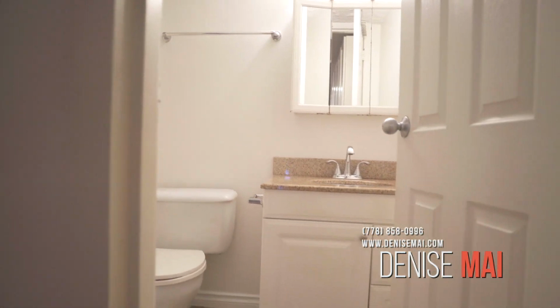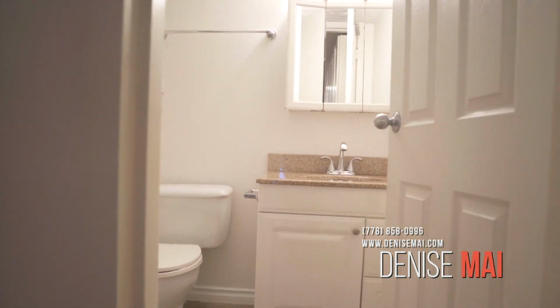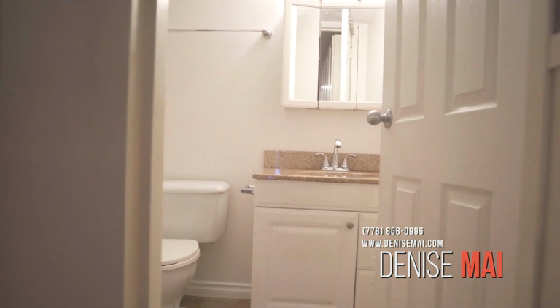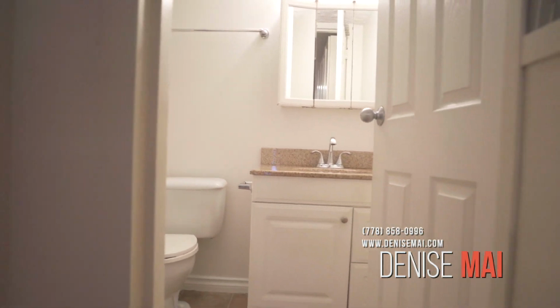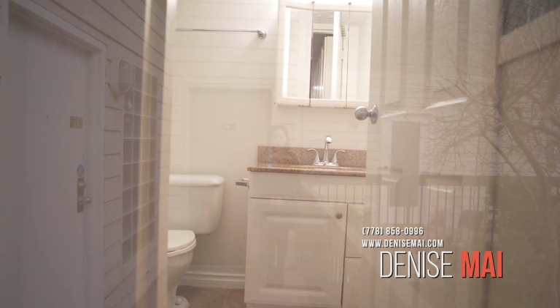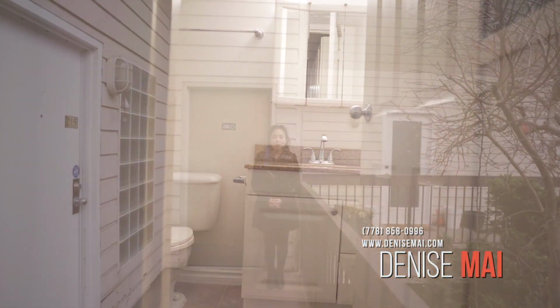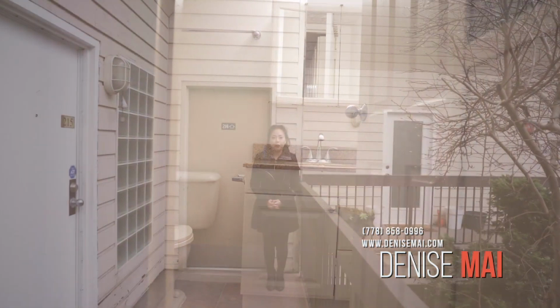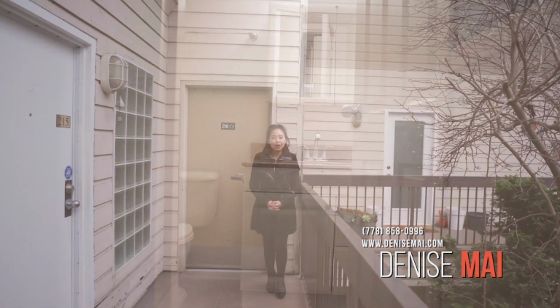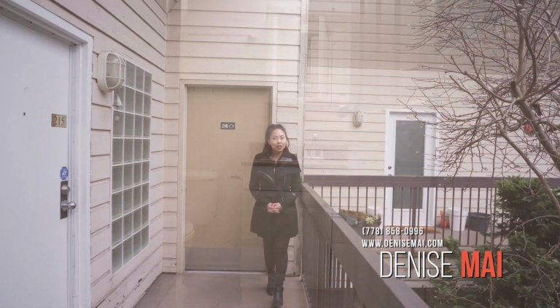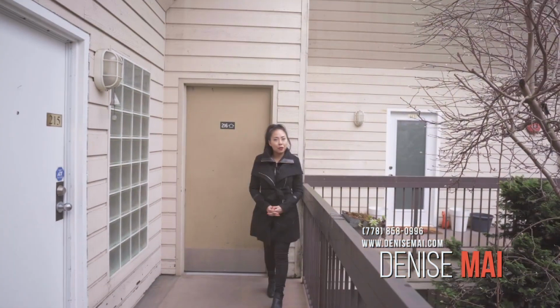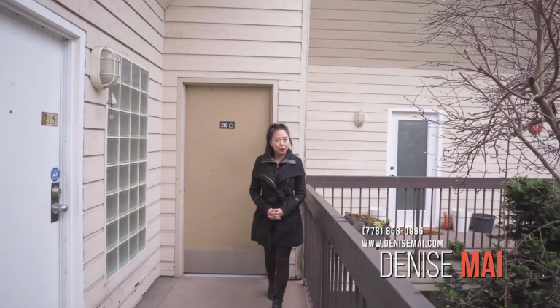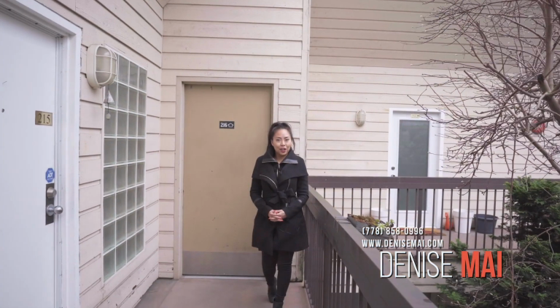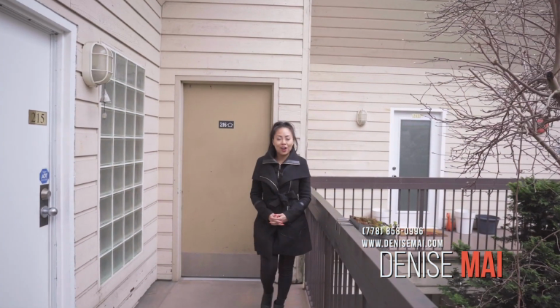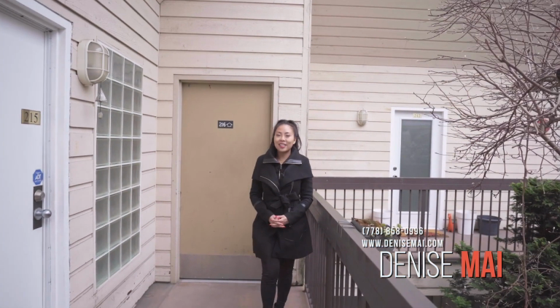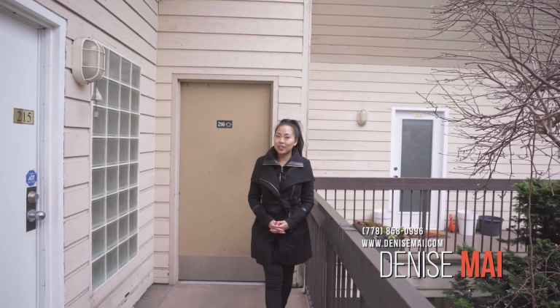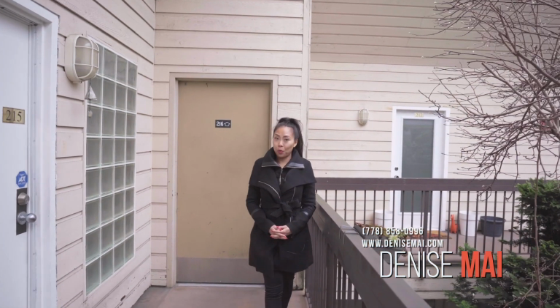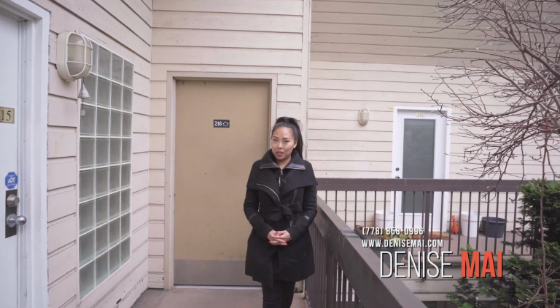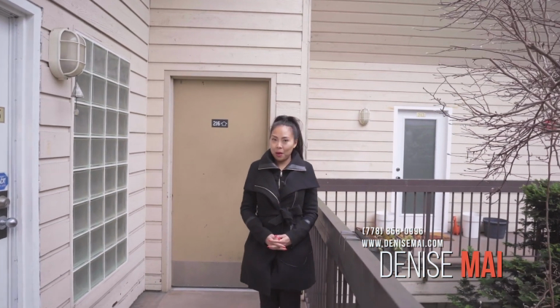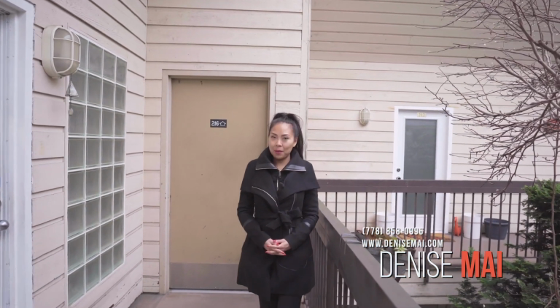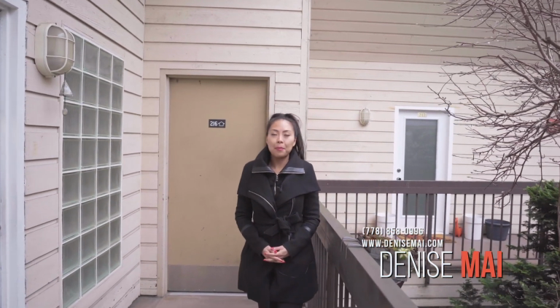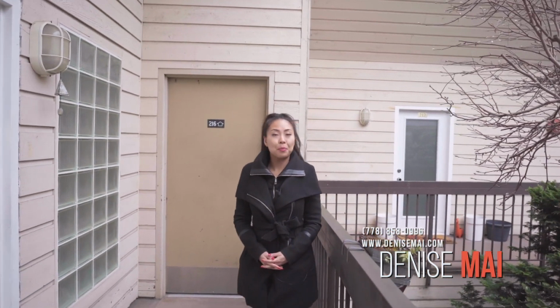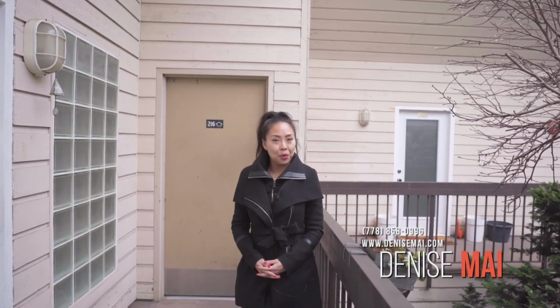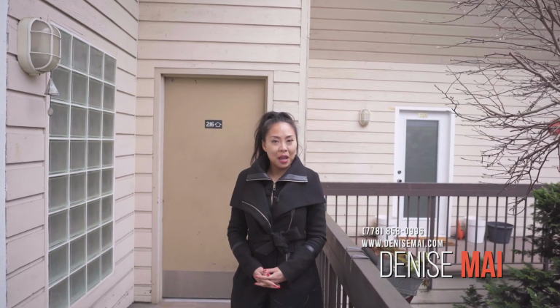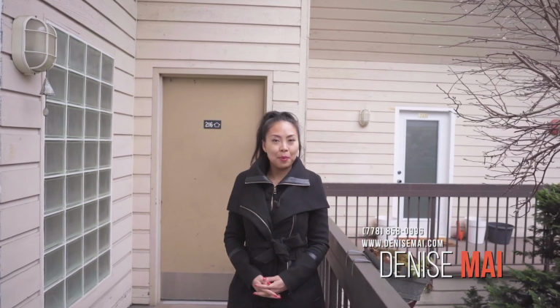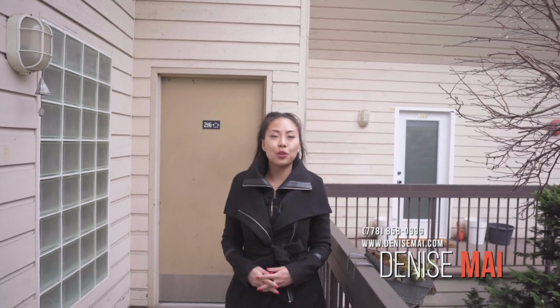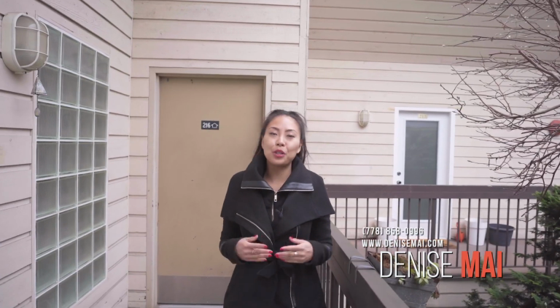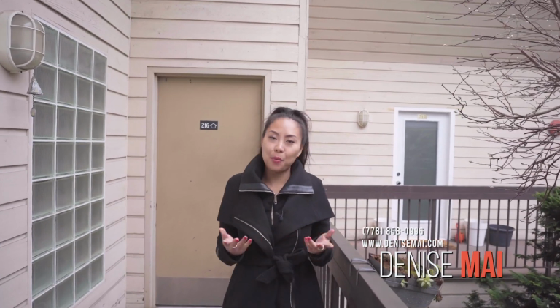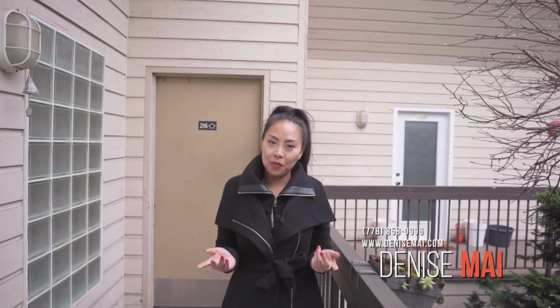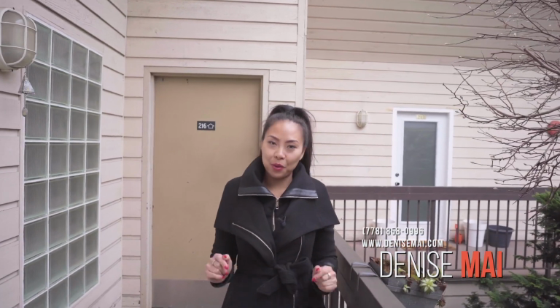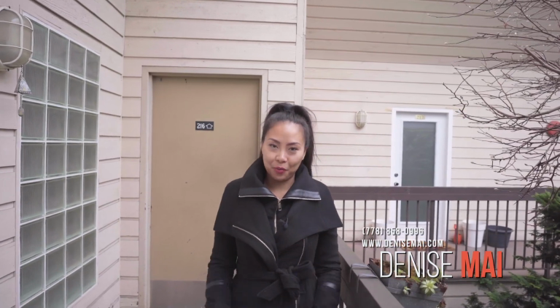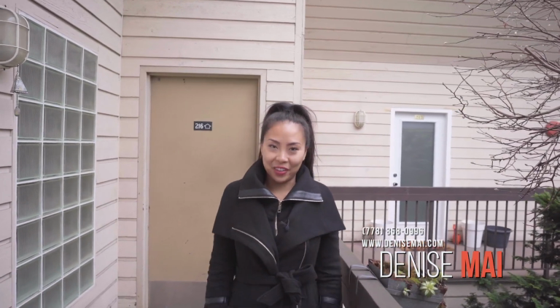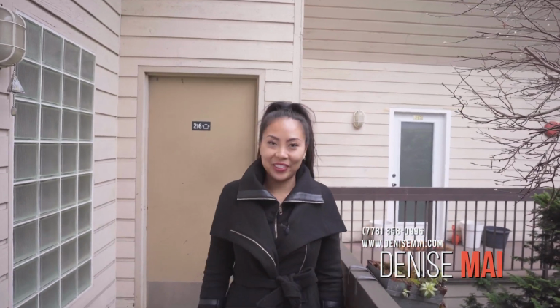If you want more information, feel free to call, text, or email me. I'd be more than happy to arrange a private viewing for you.